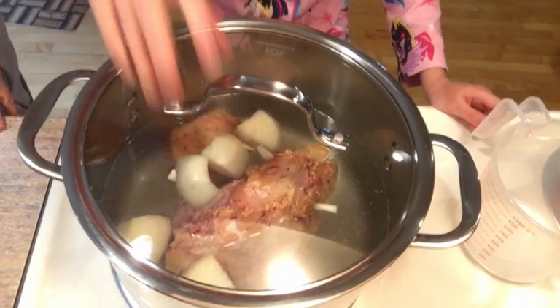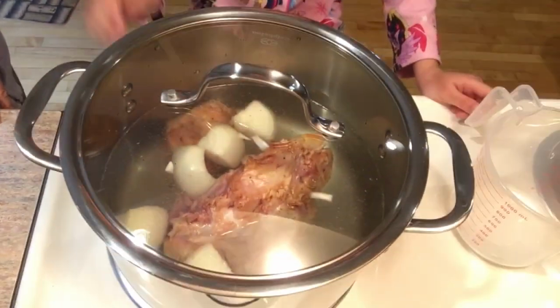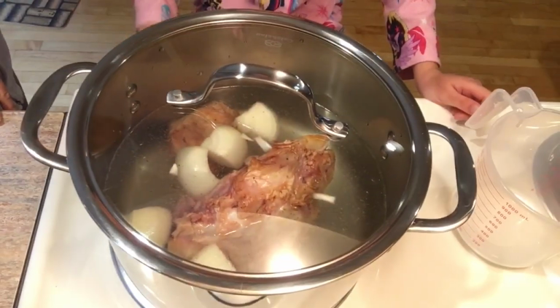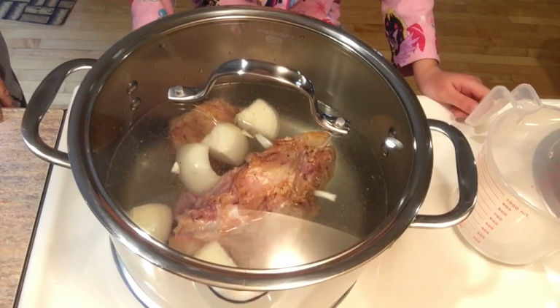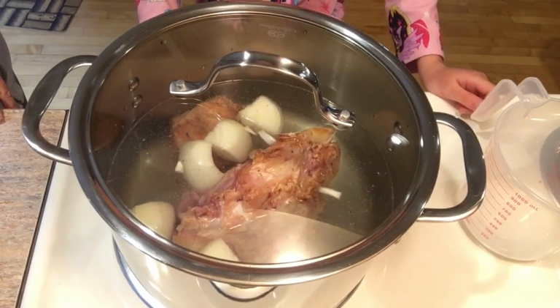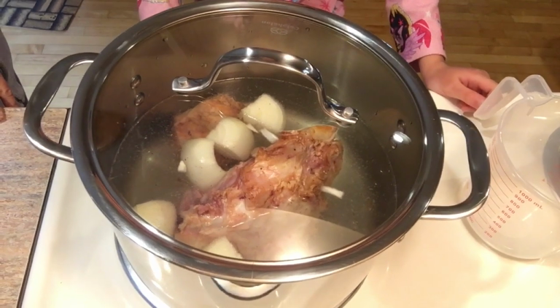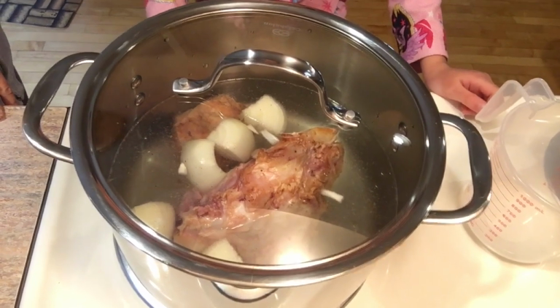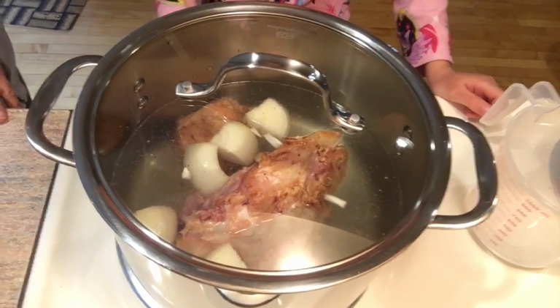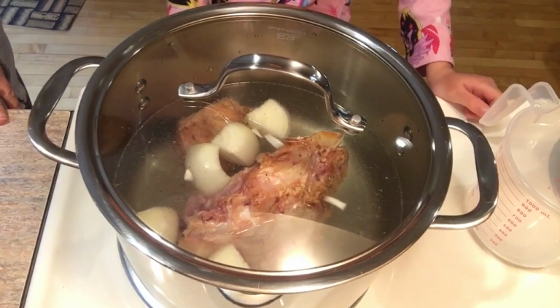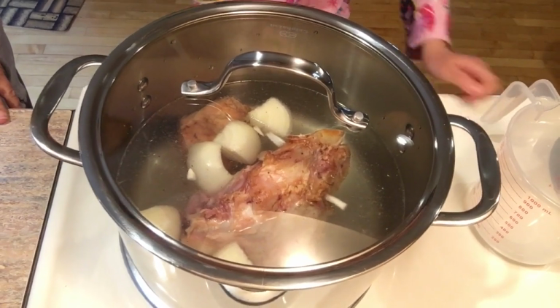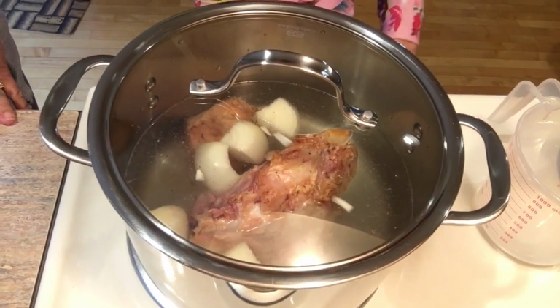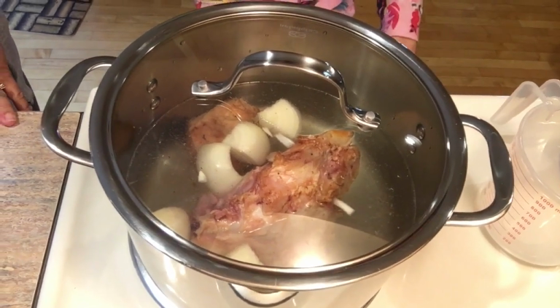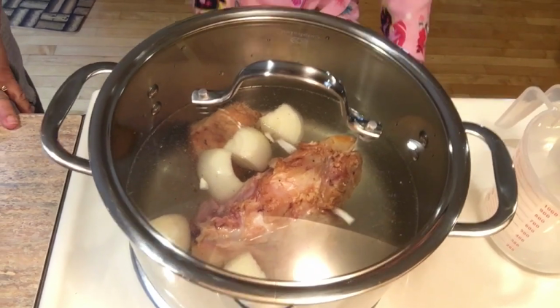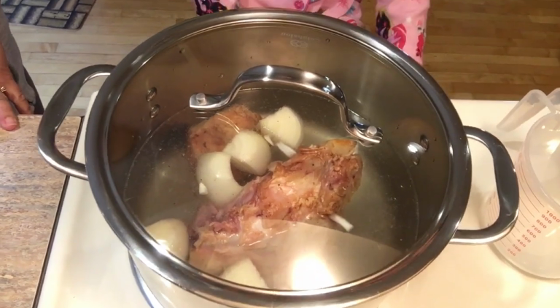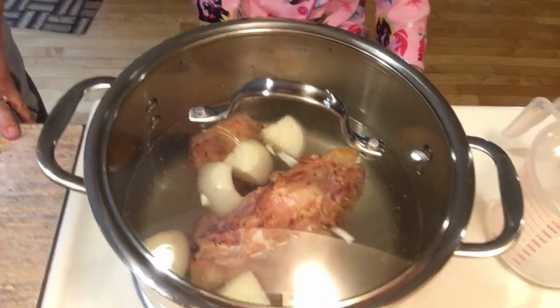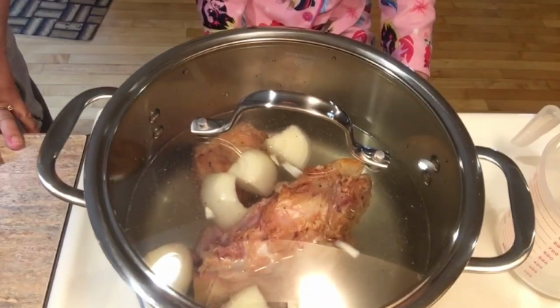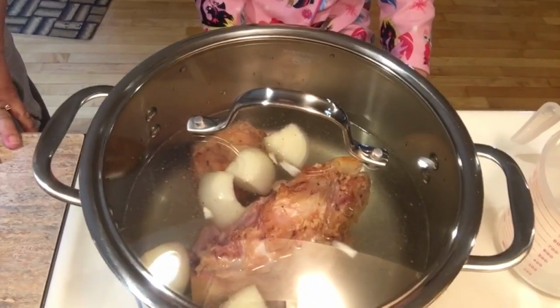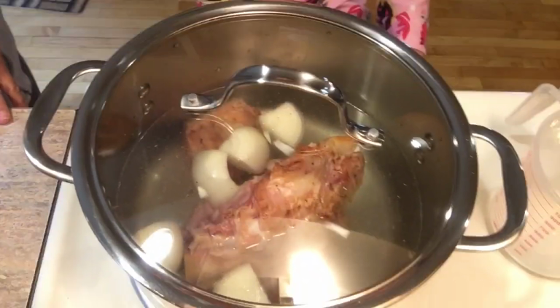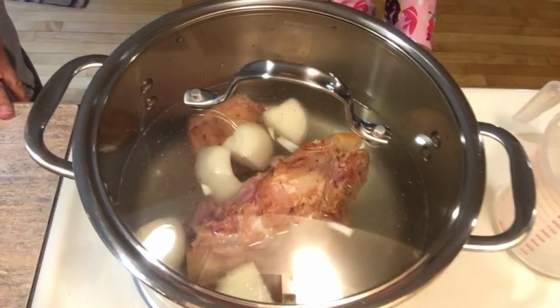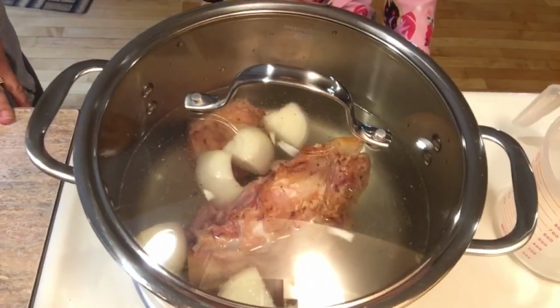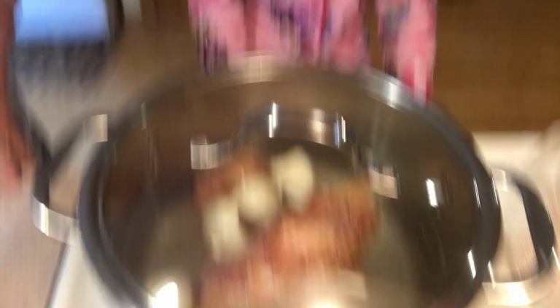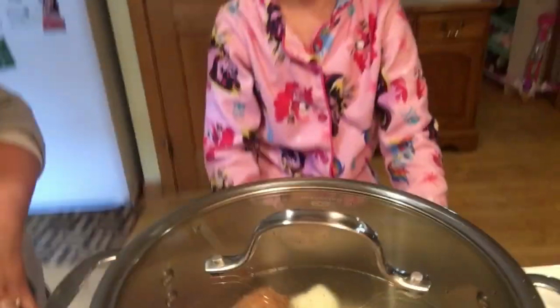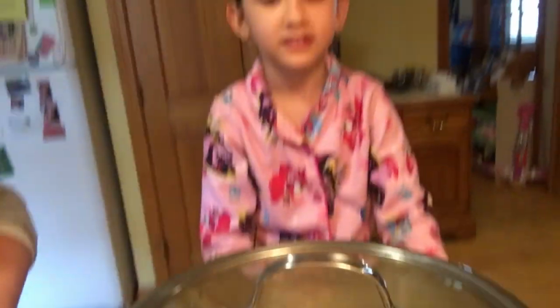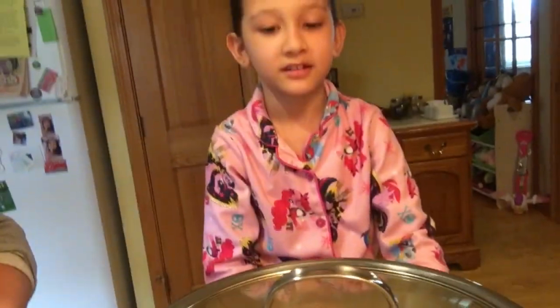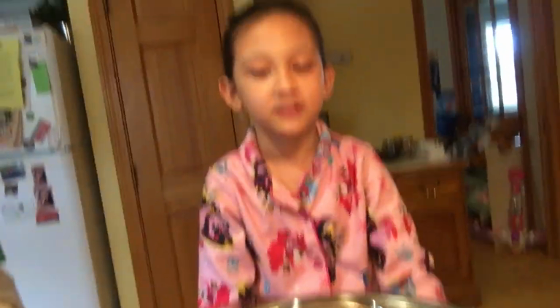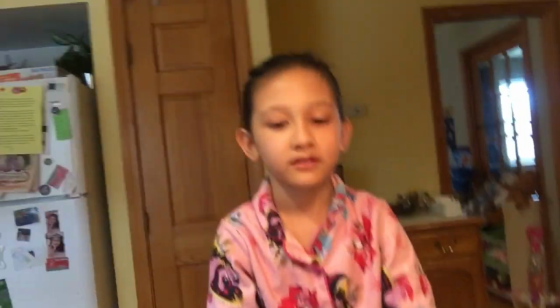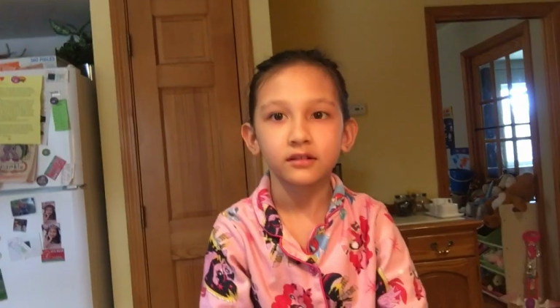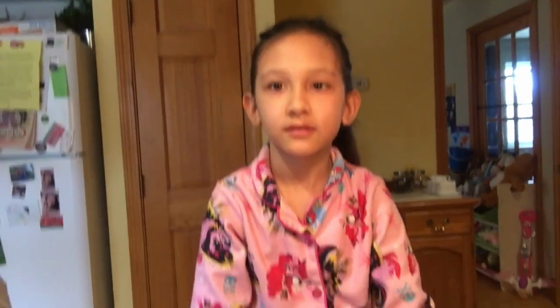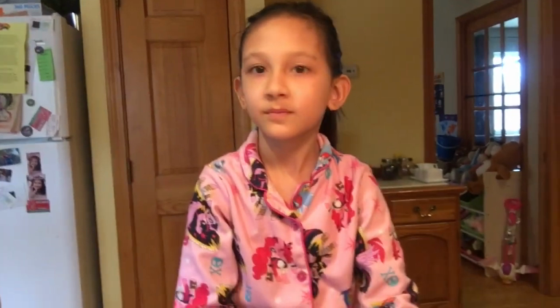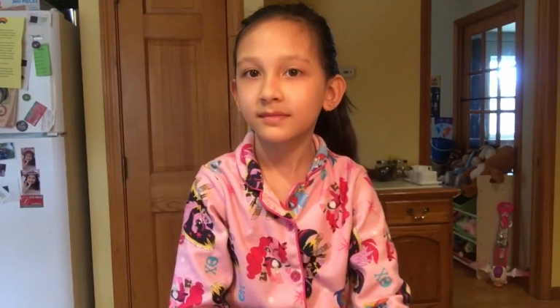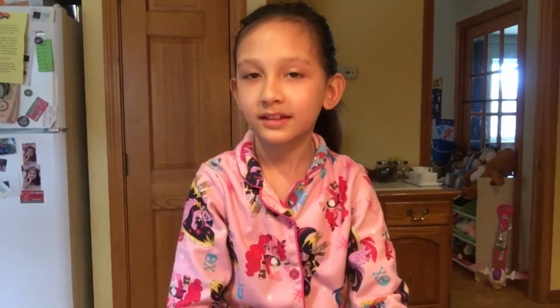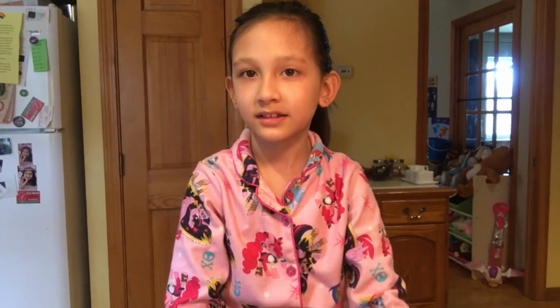And then what are we going to do? We're just going to wait until it boils. See you in a little bit.